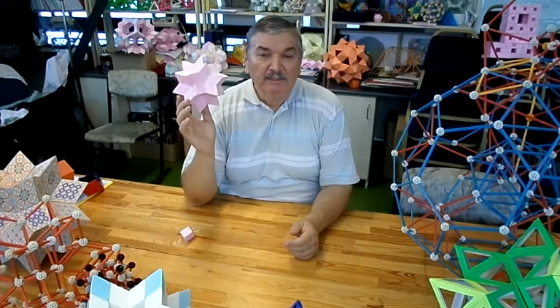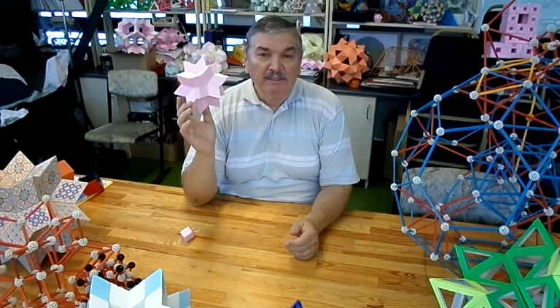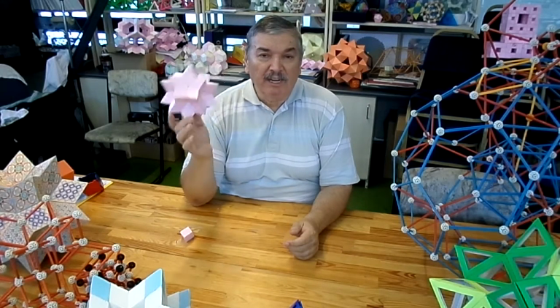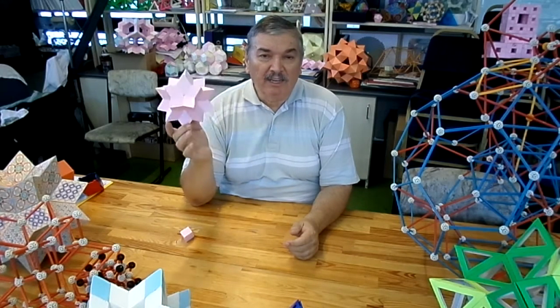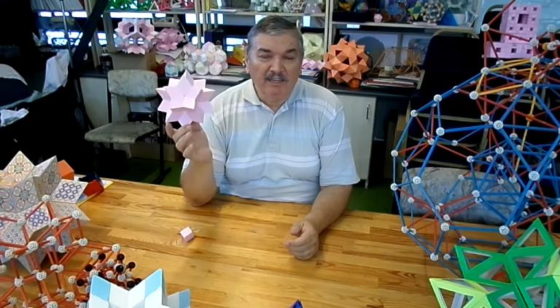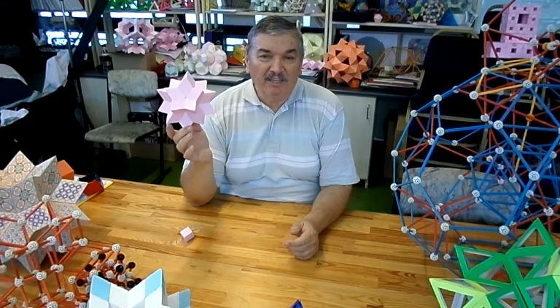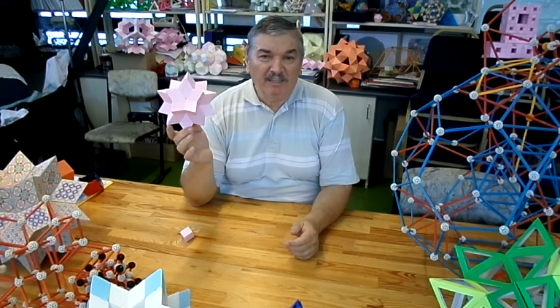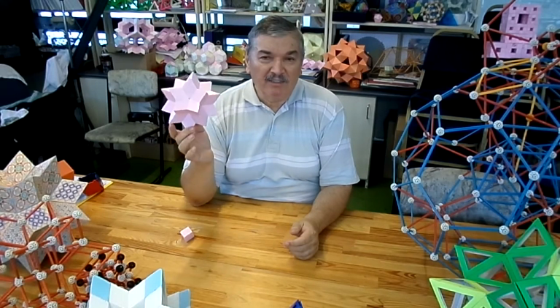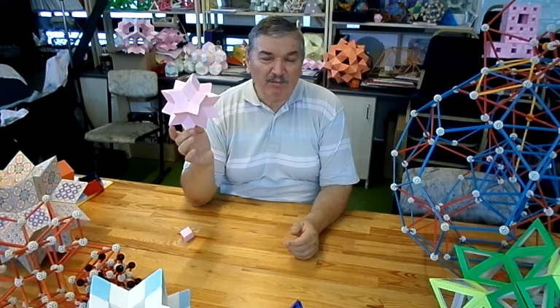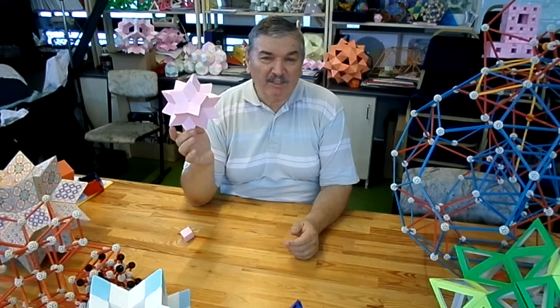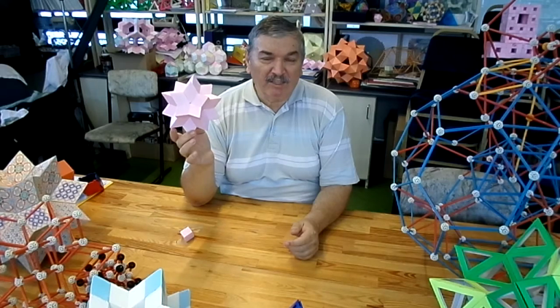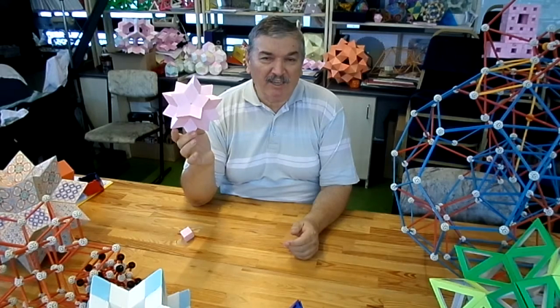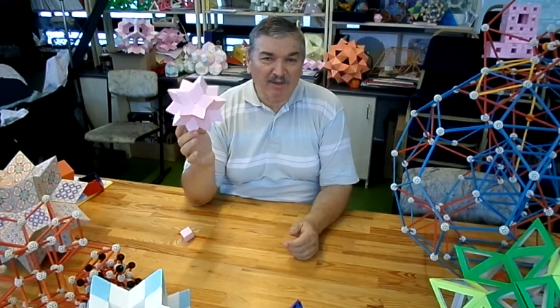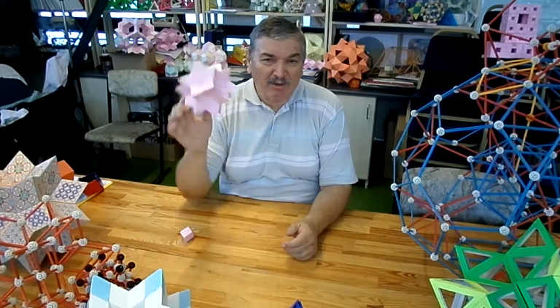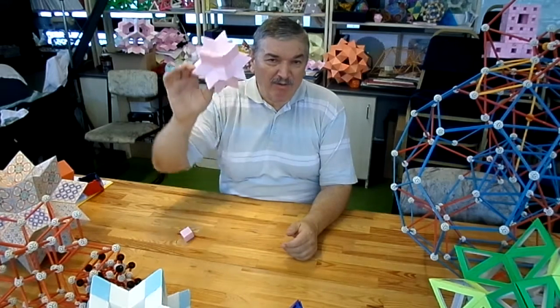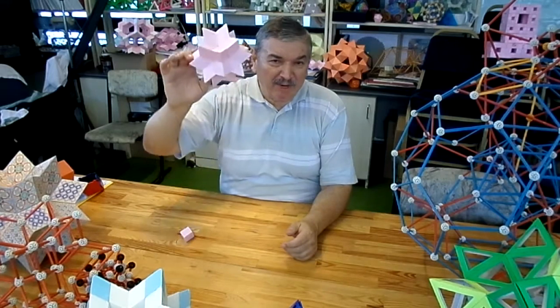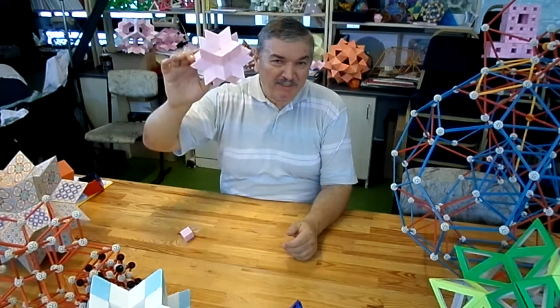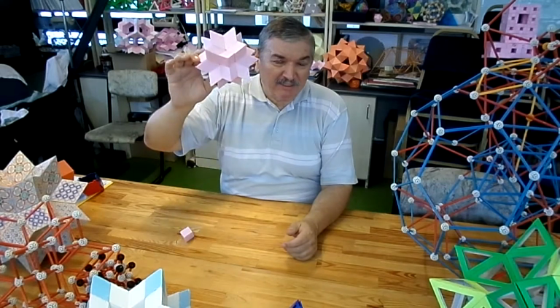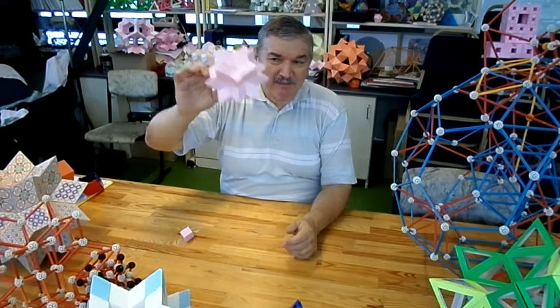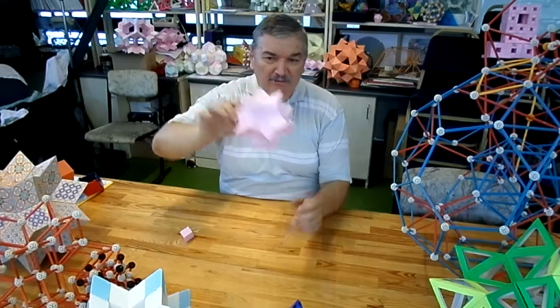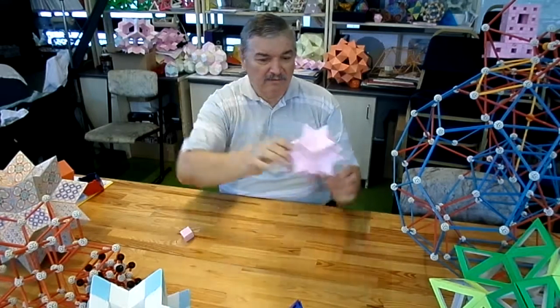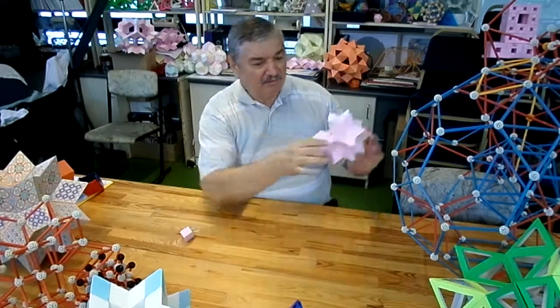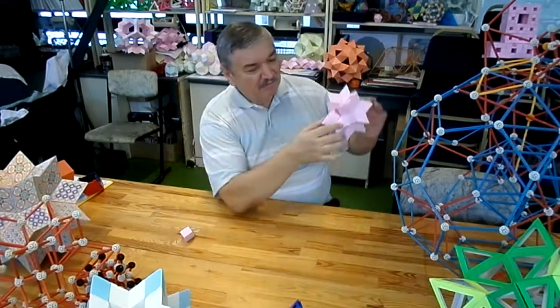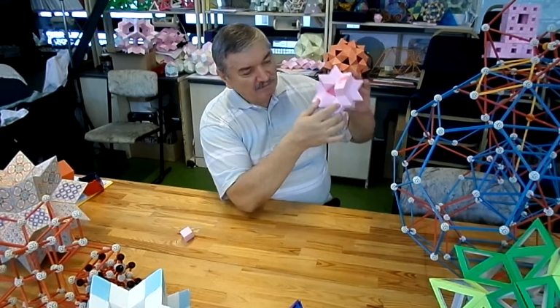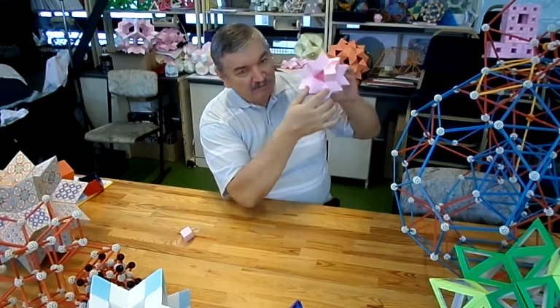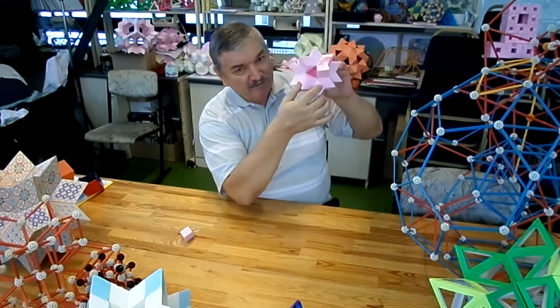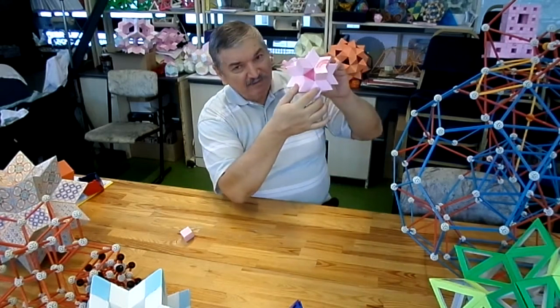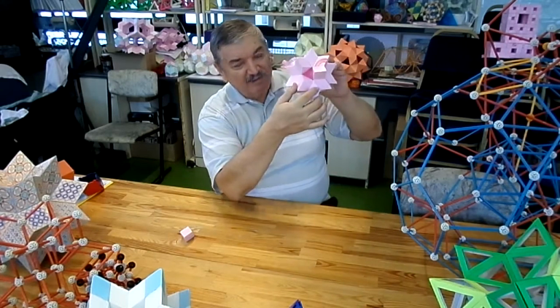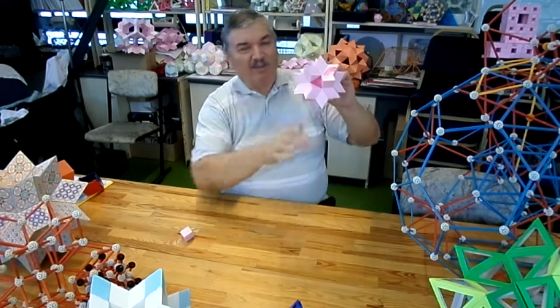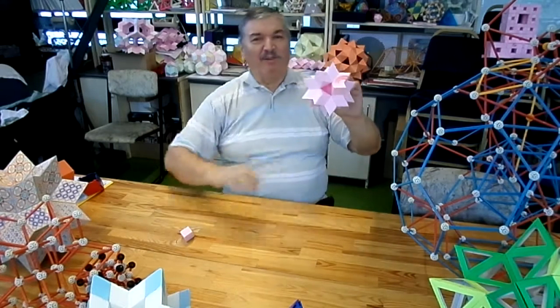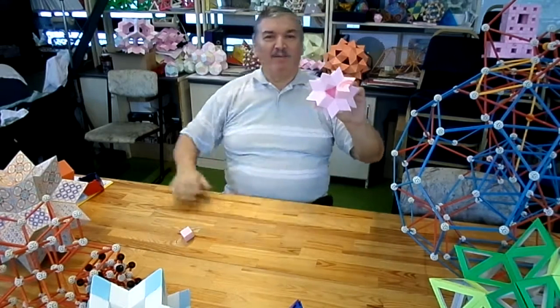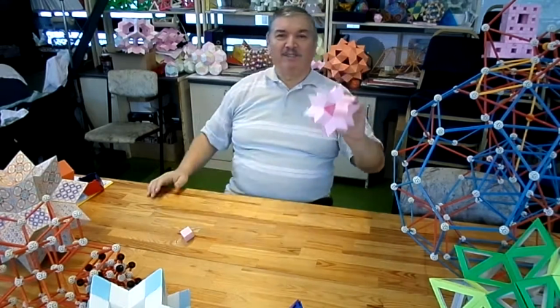Take geometry in your own hands. Thank you very much.